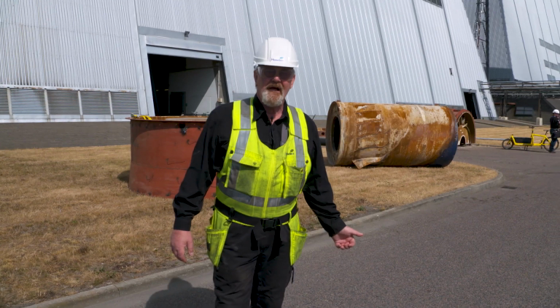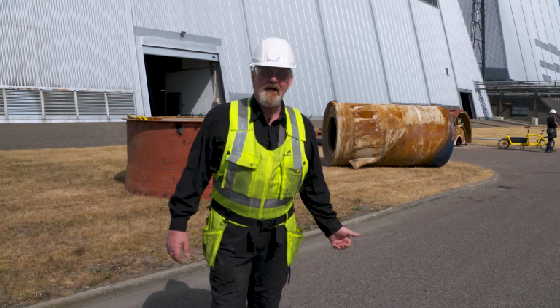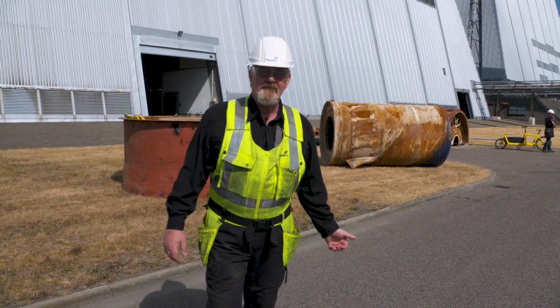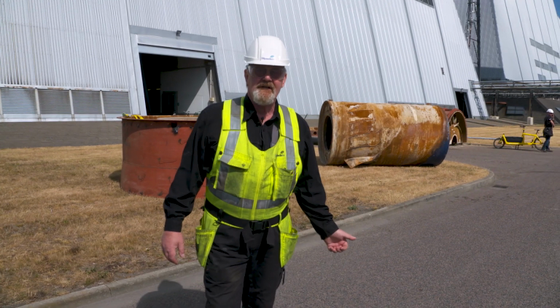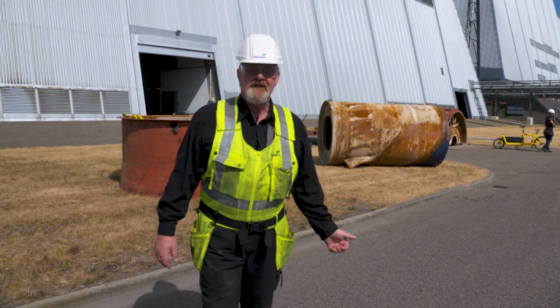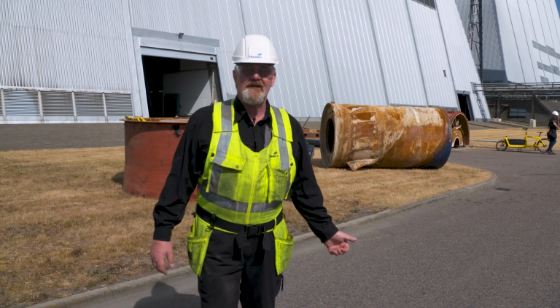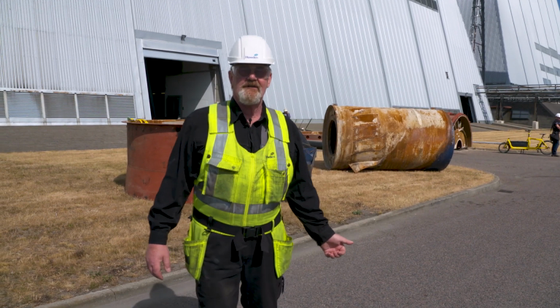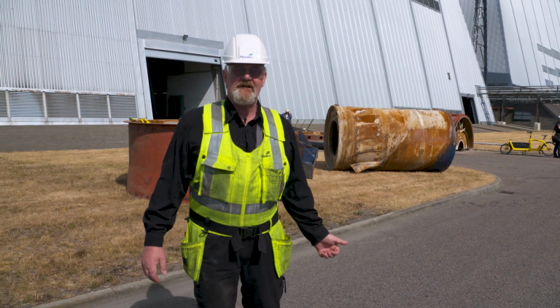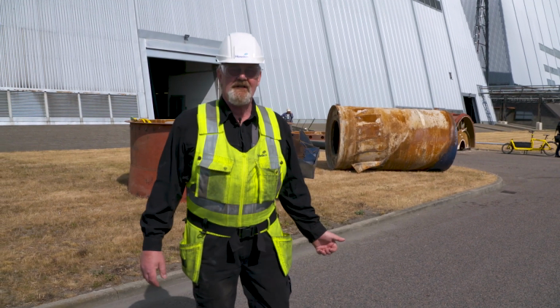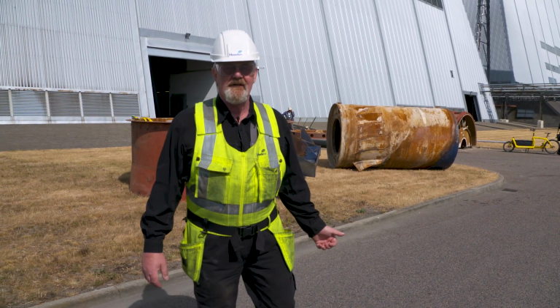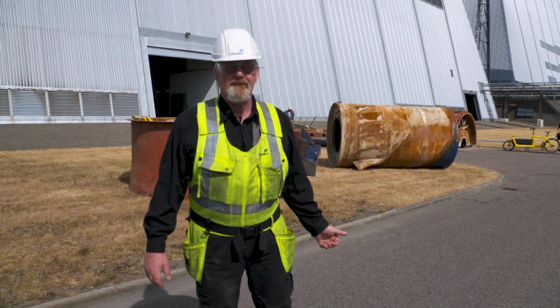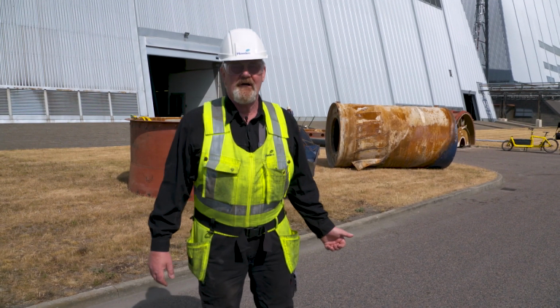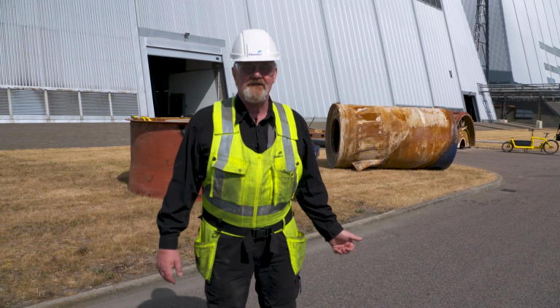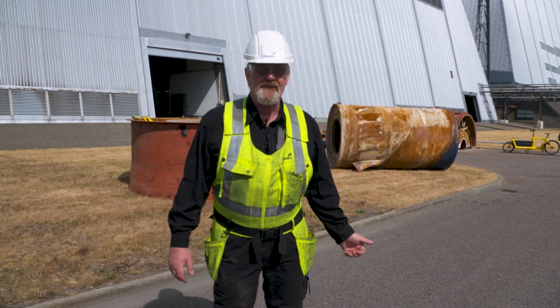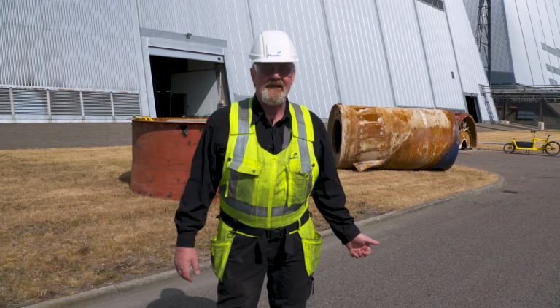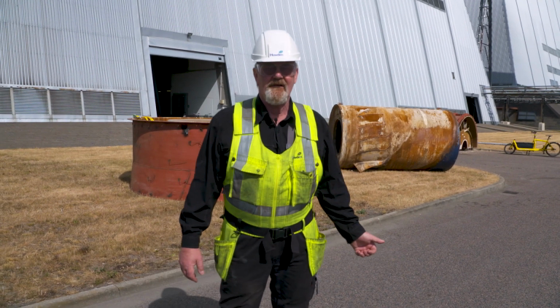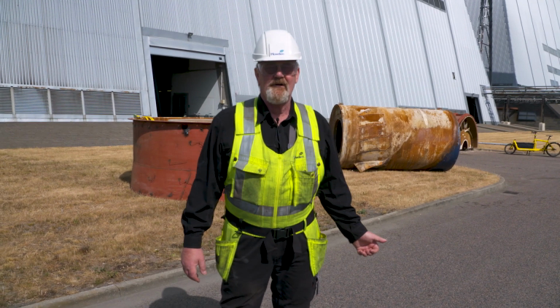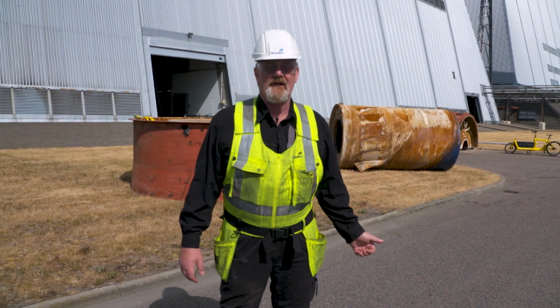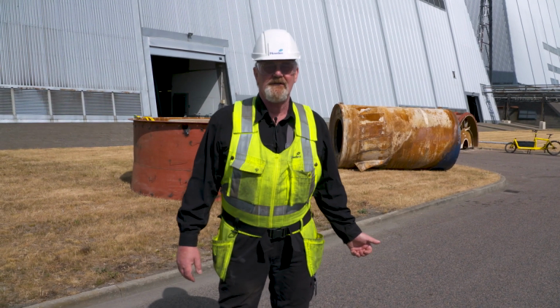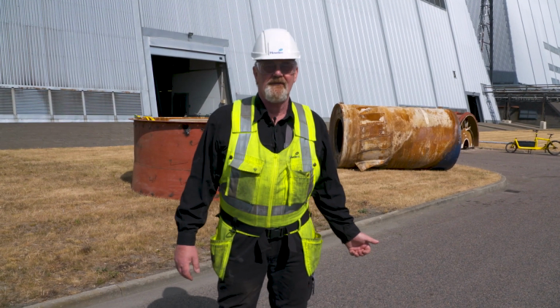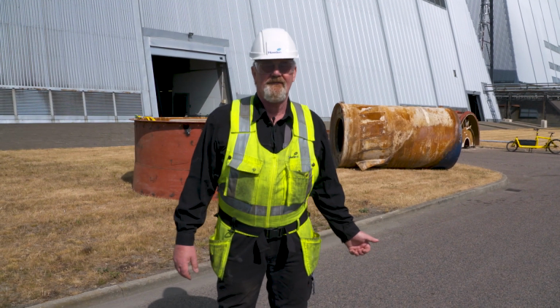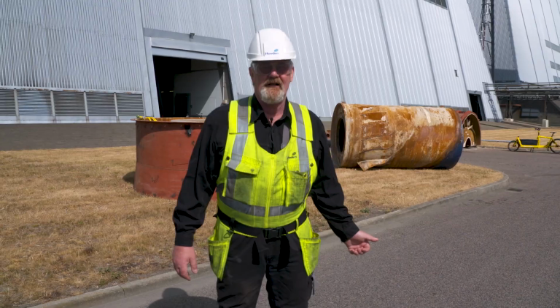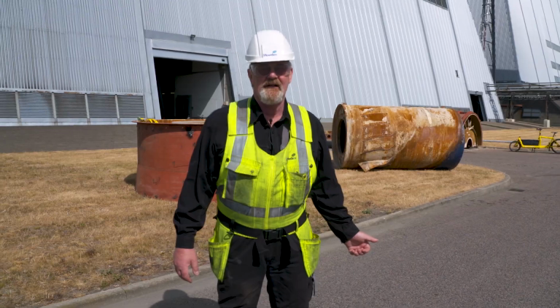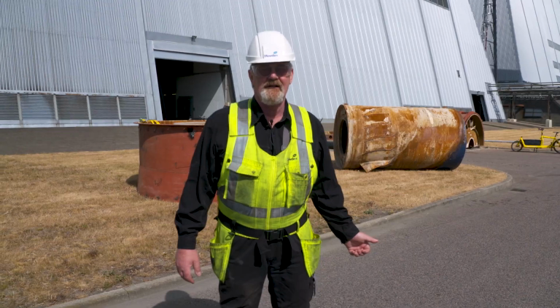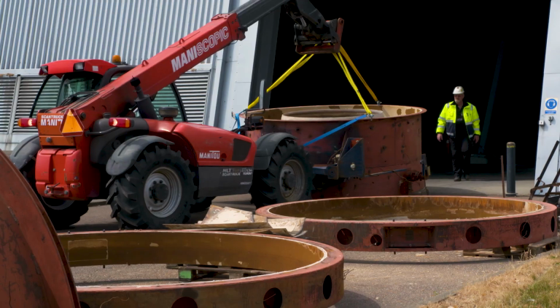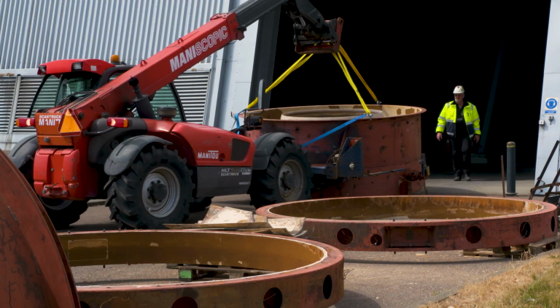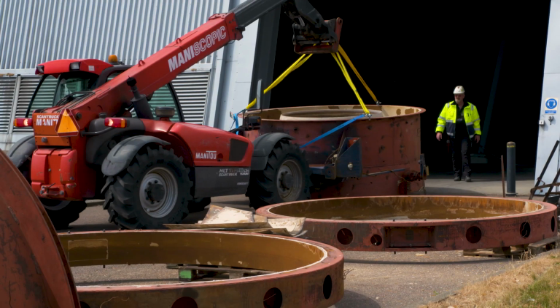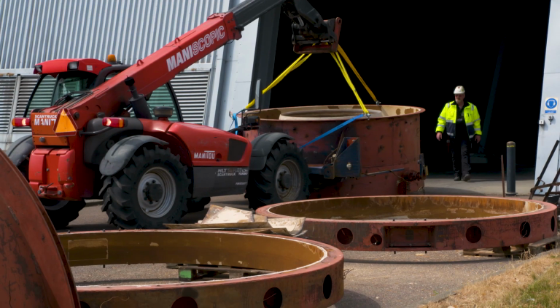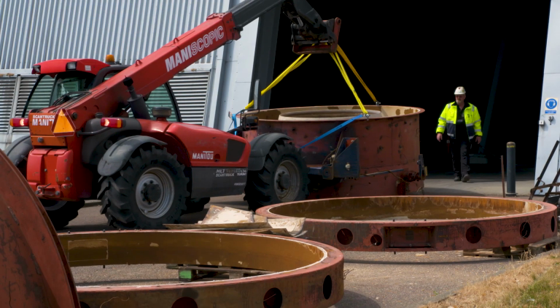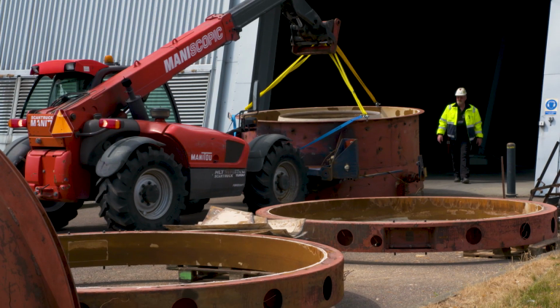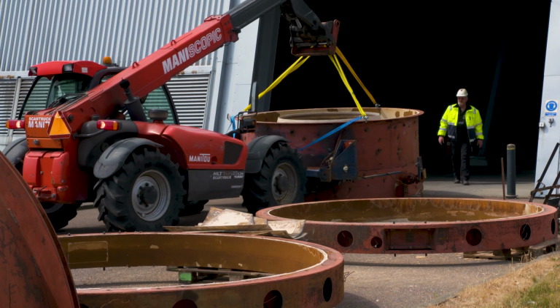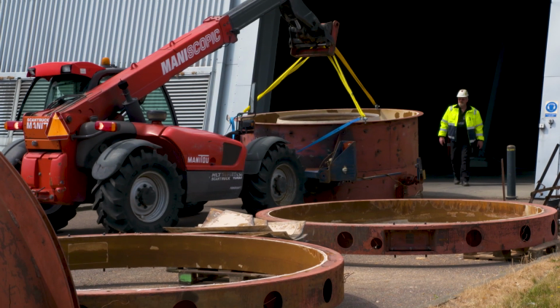Behind me you can see the part that we have cut out of the fan, which we are going to replace.